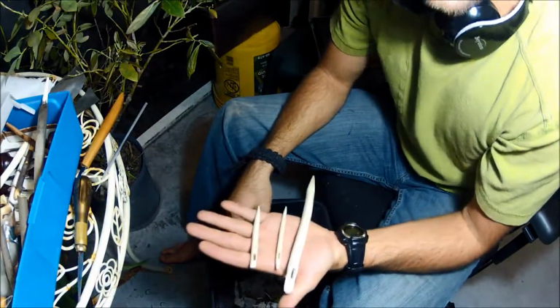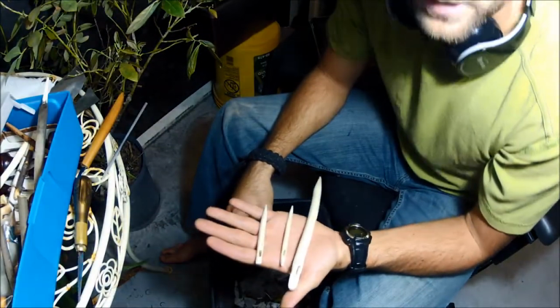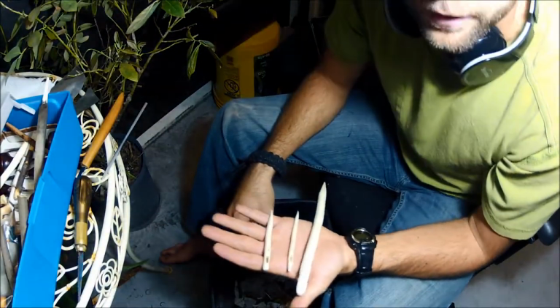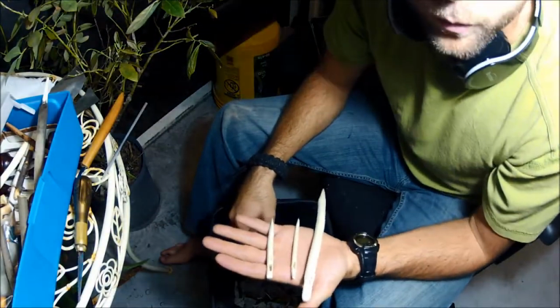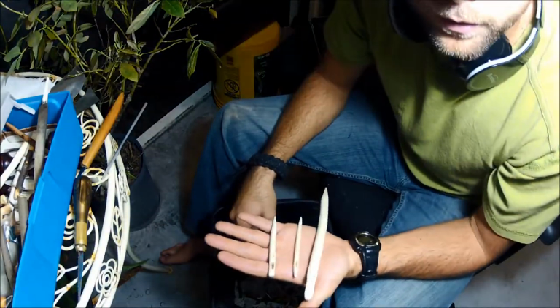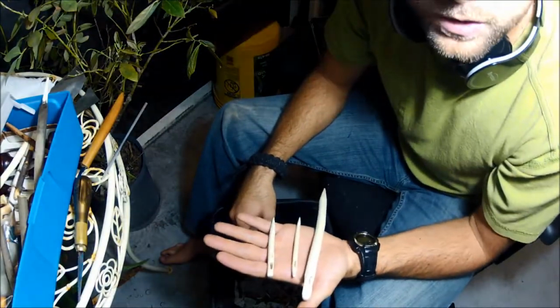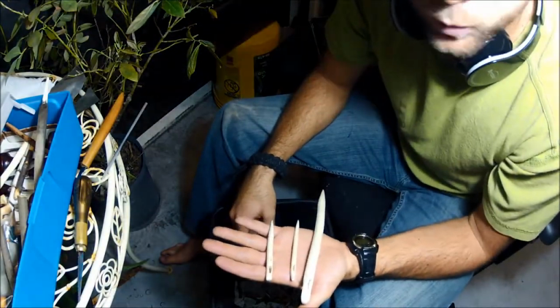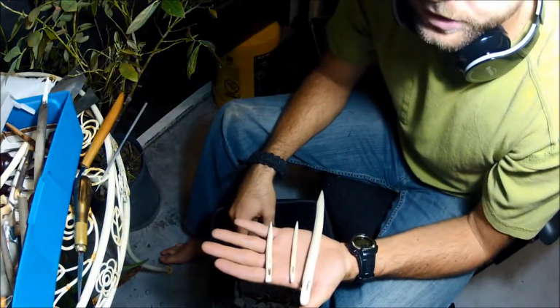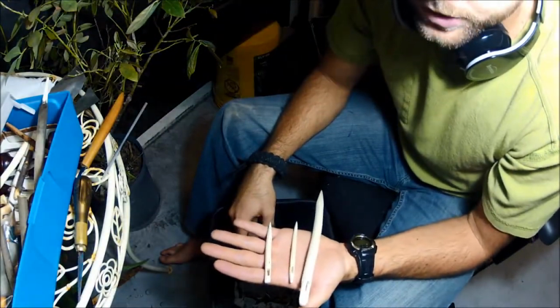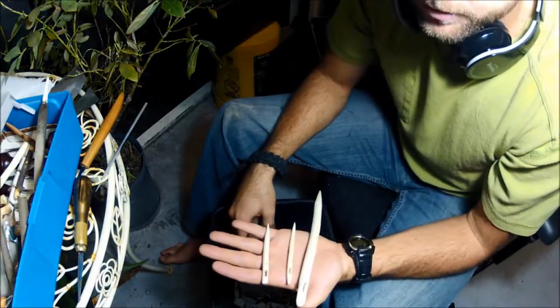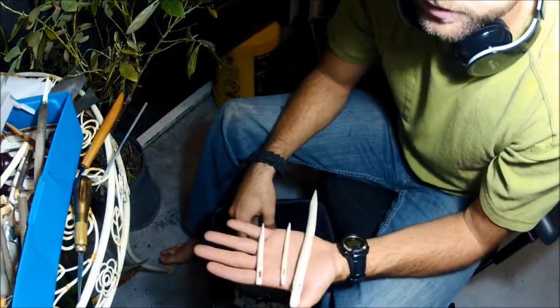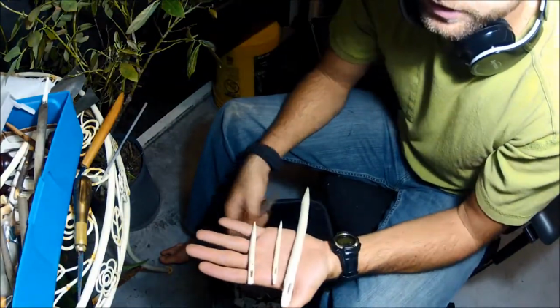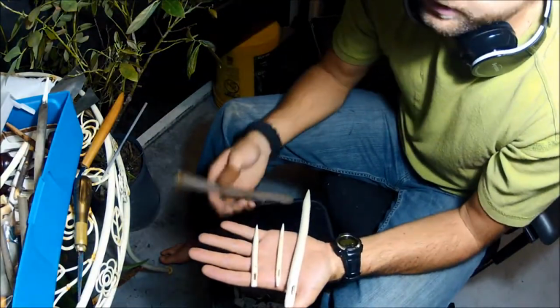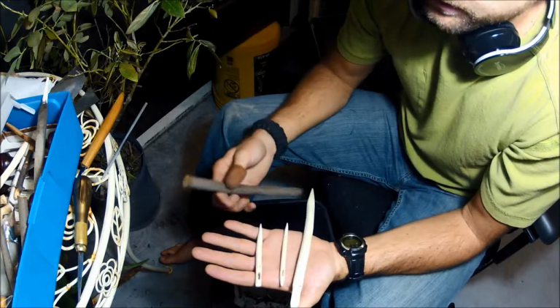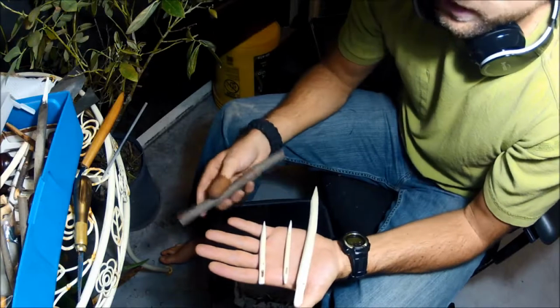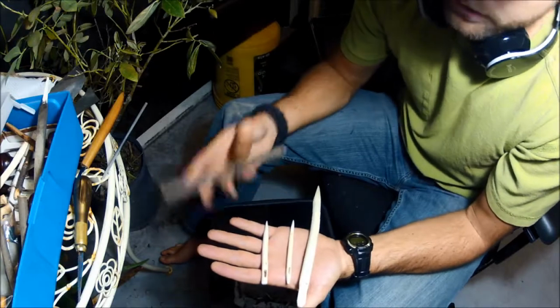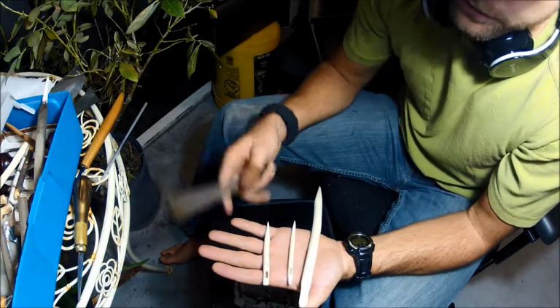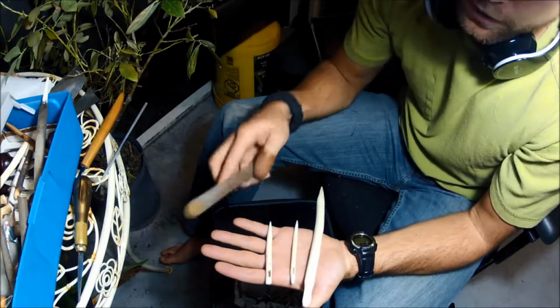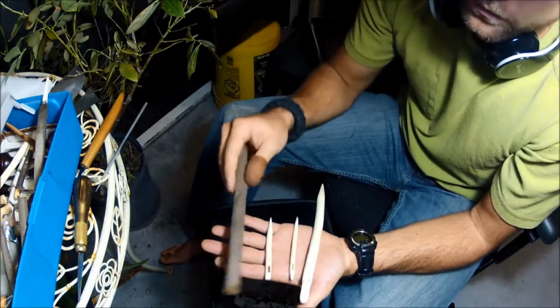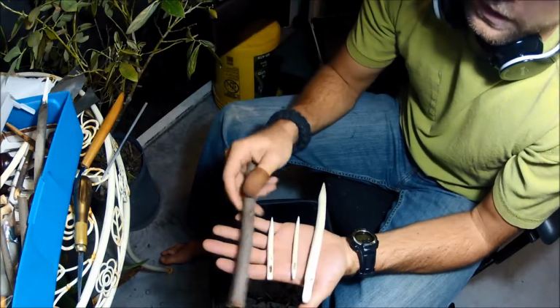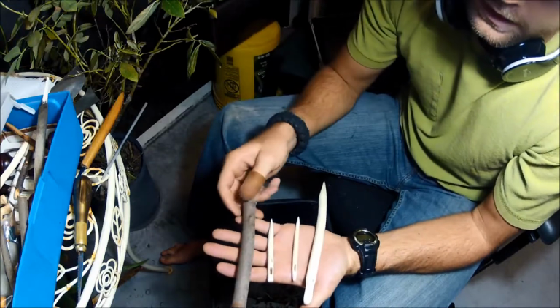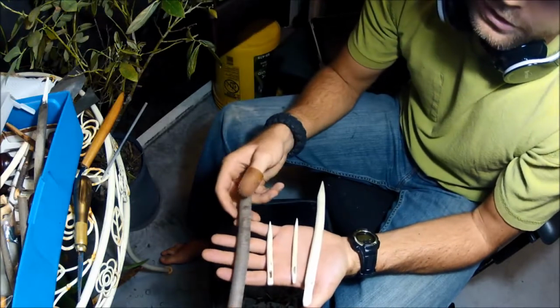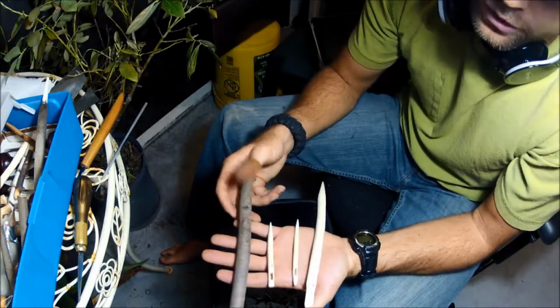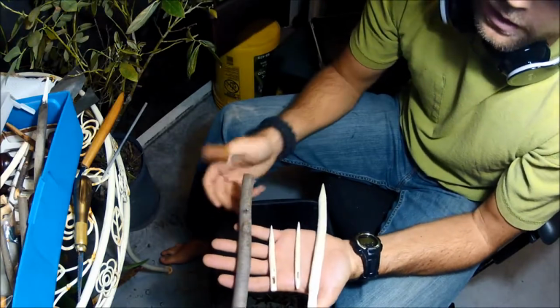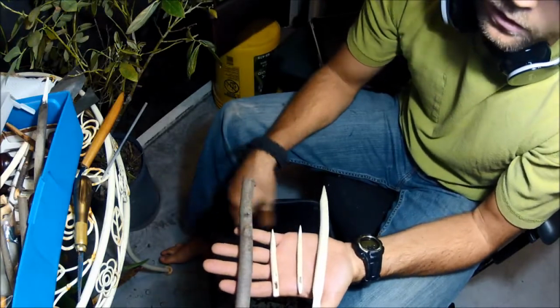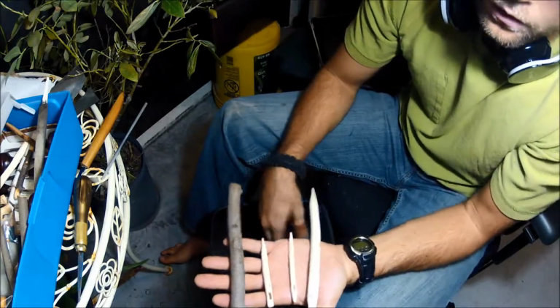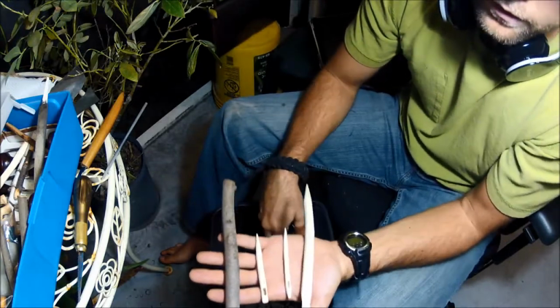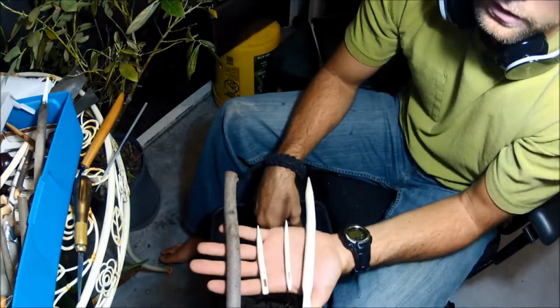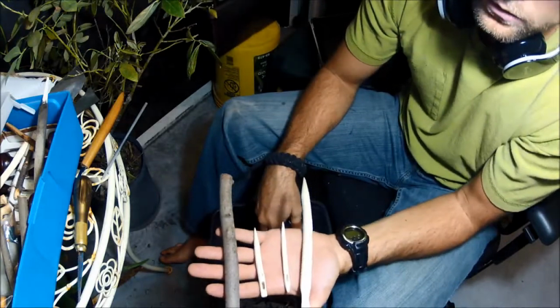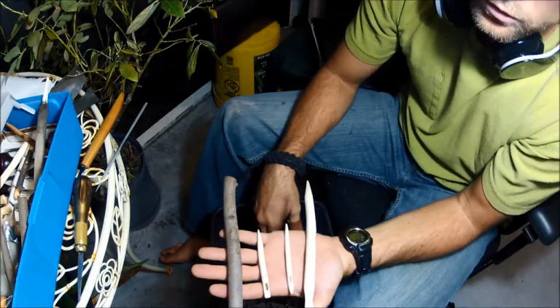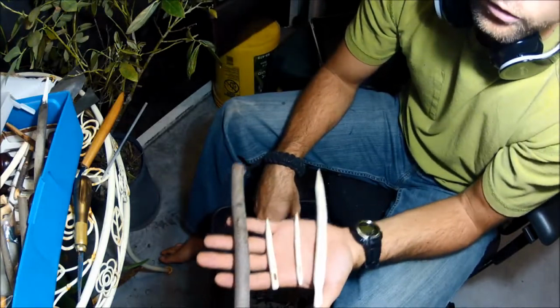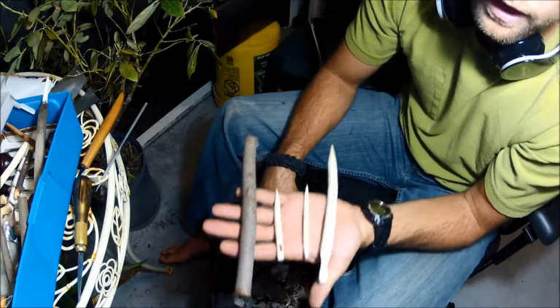Hey everyone, this is Weston Summers once again, and in this video I'd like to show you how to carve a cool little craft.